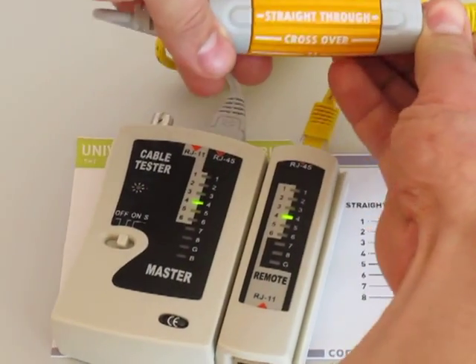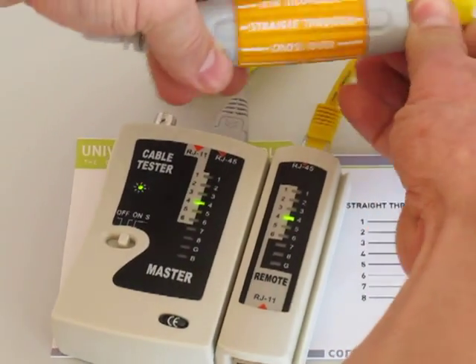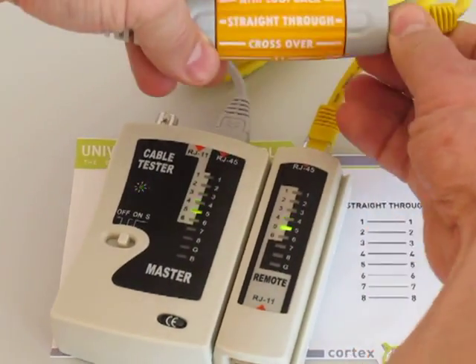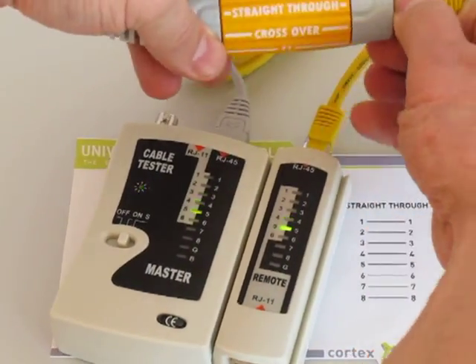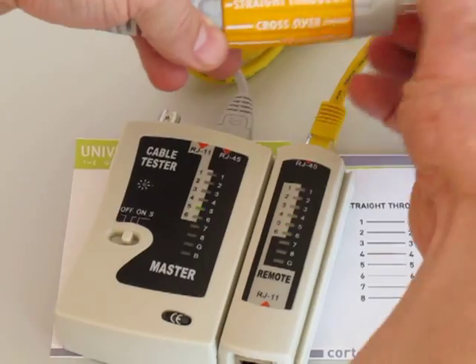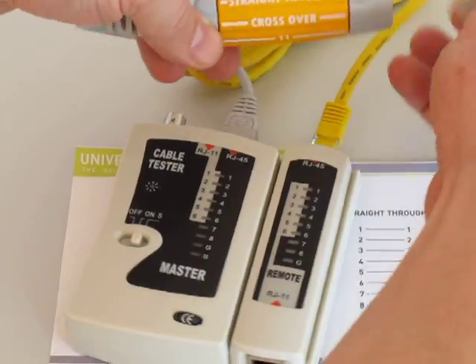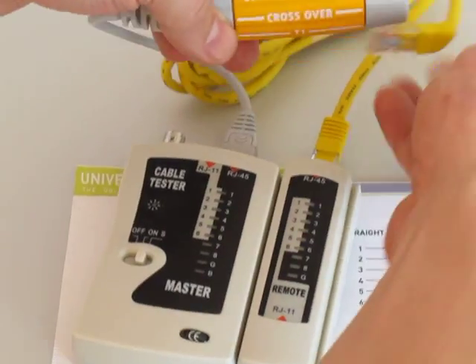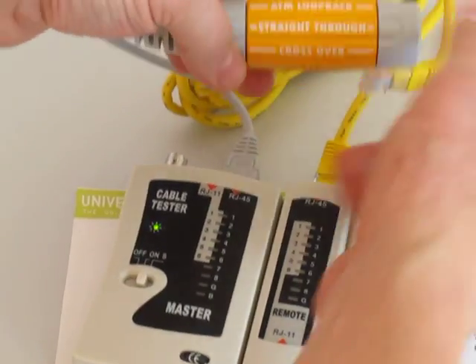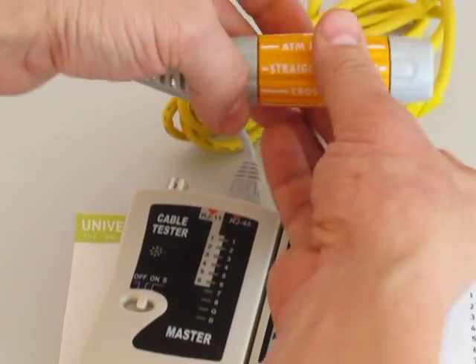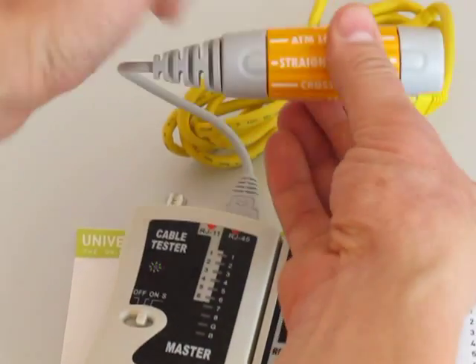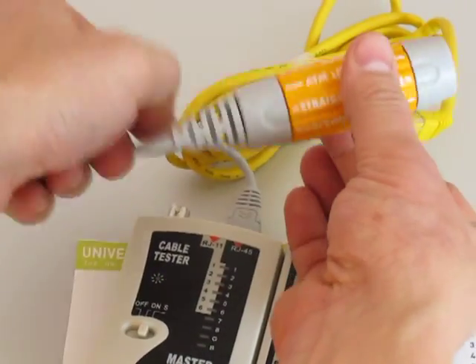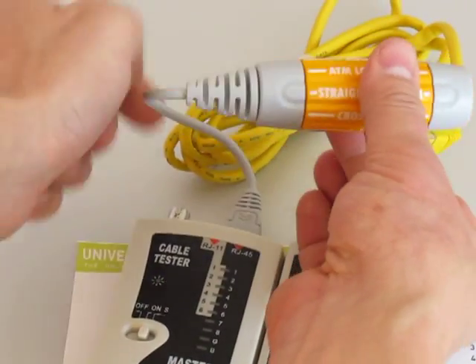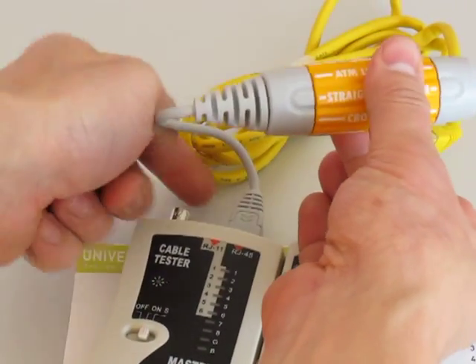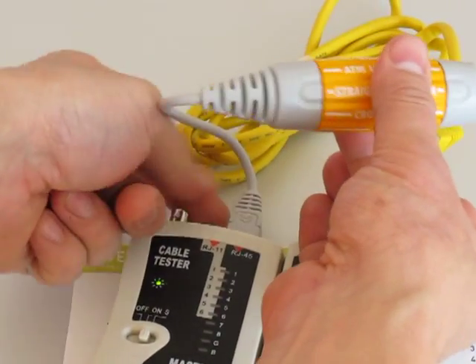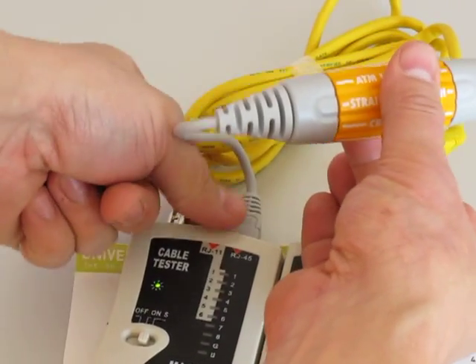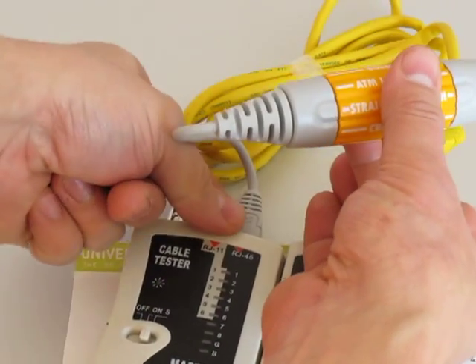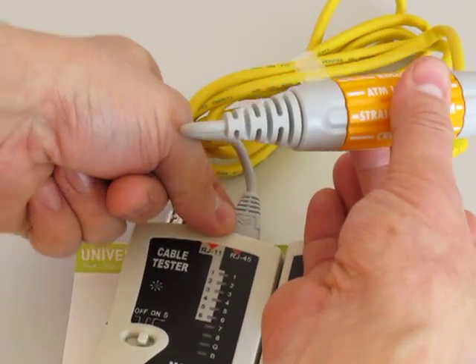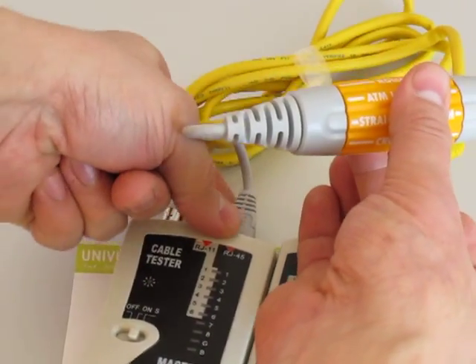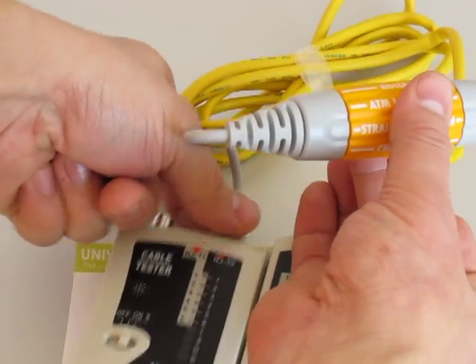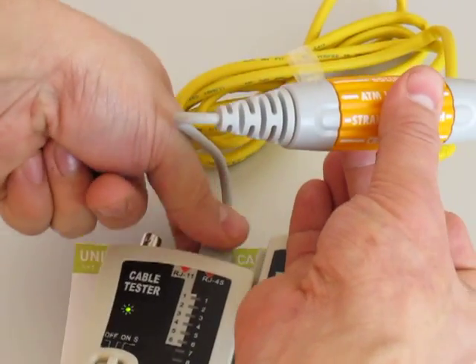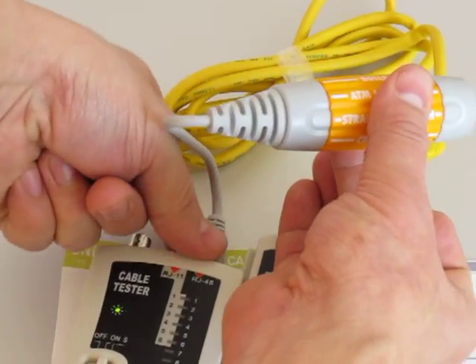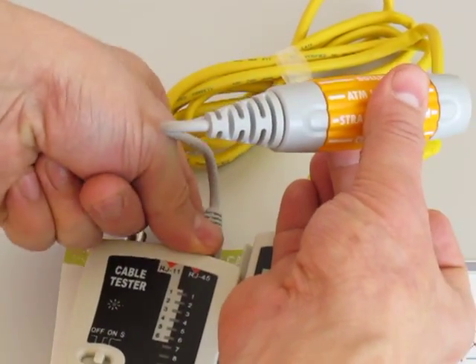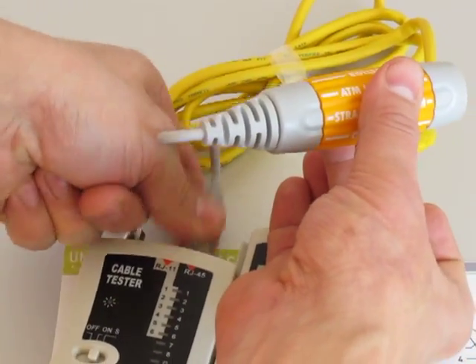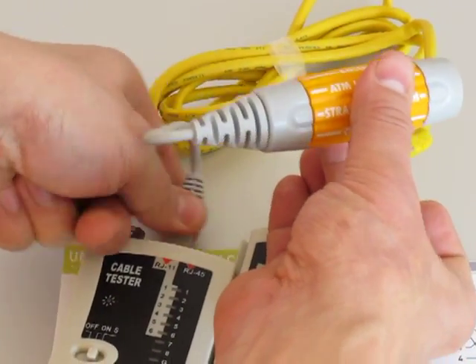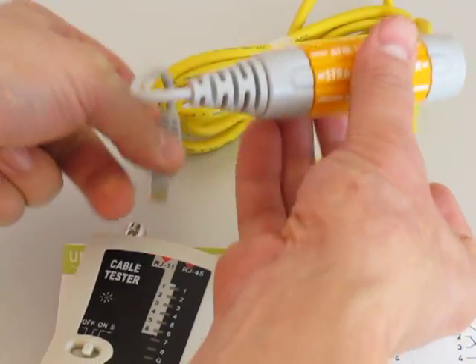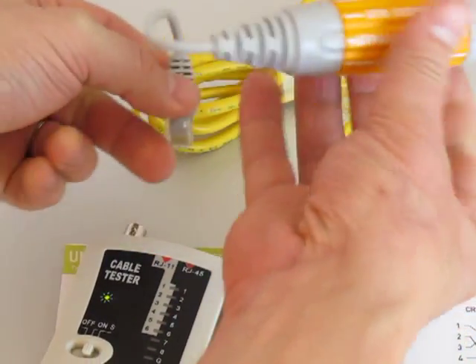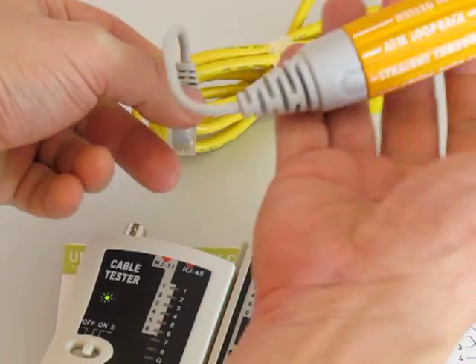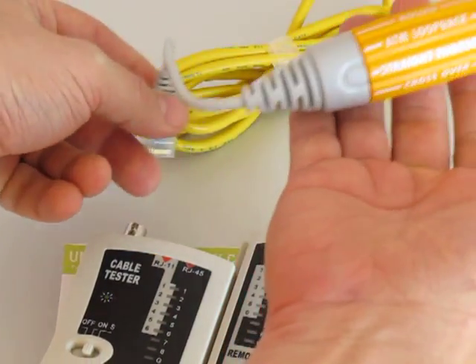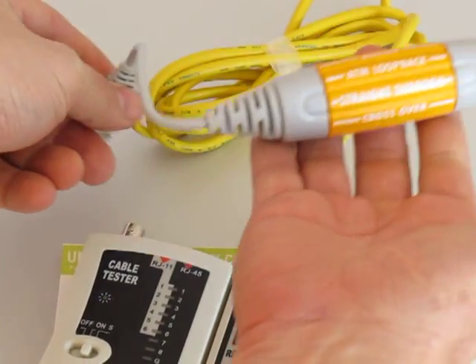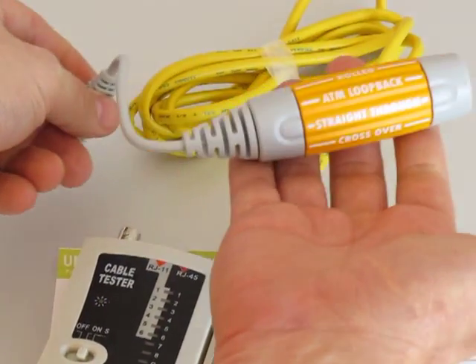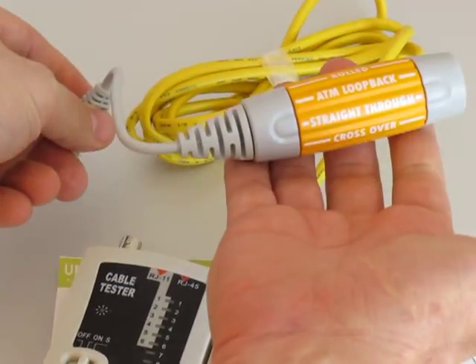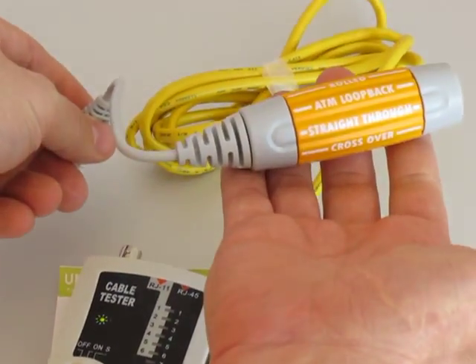And that is how the universal network cable acts as five patch cables in one.